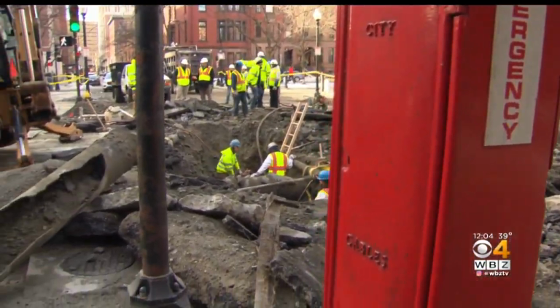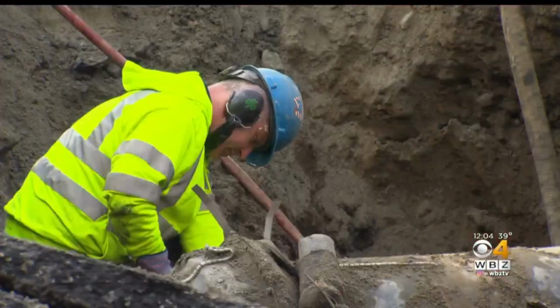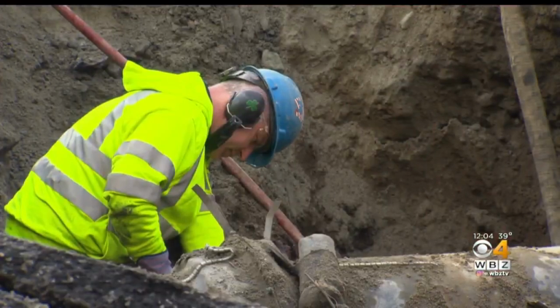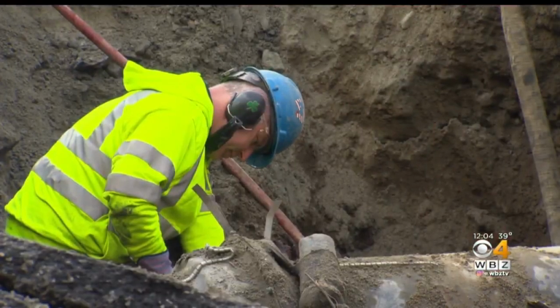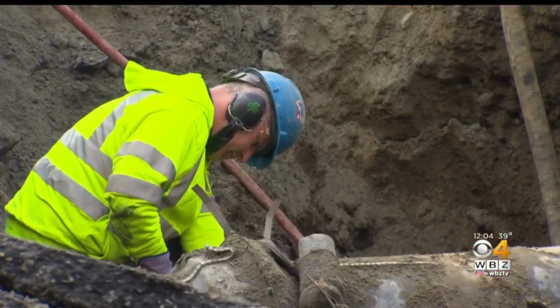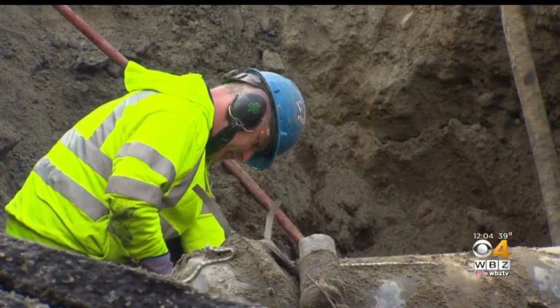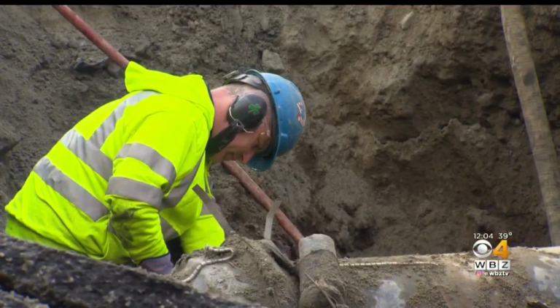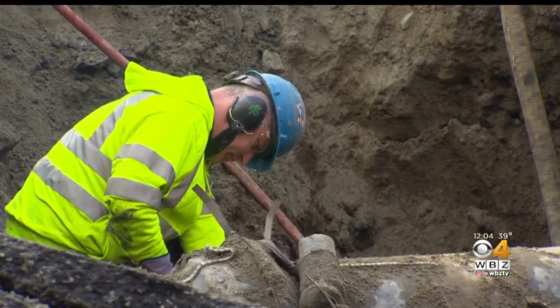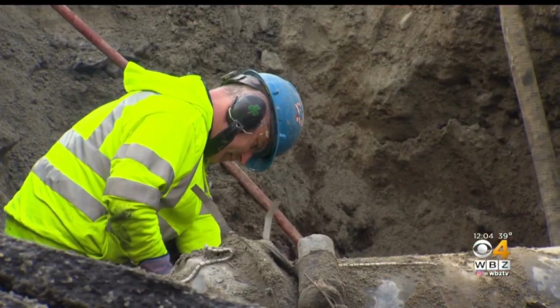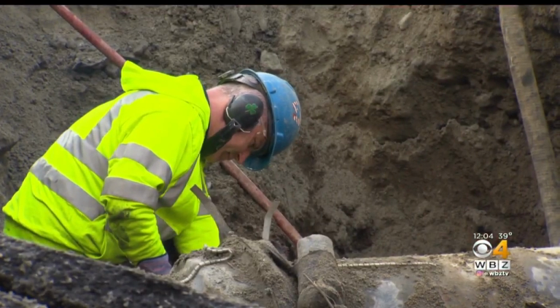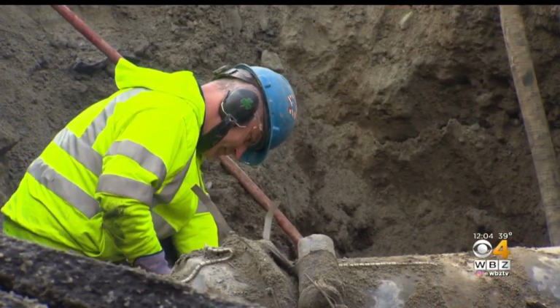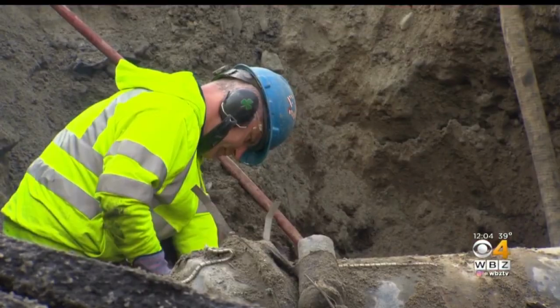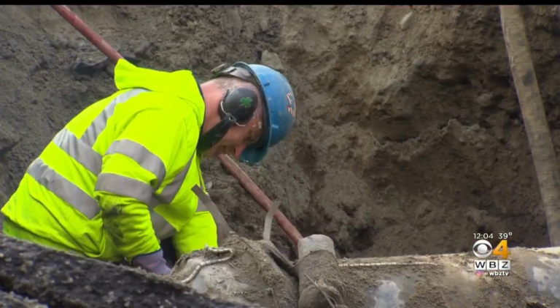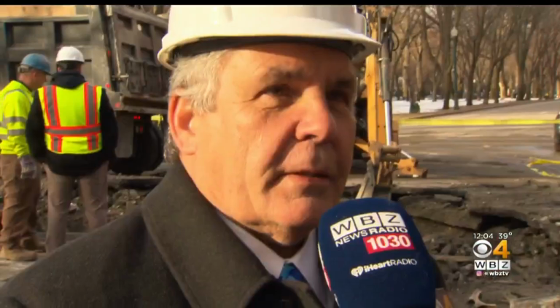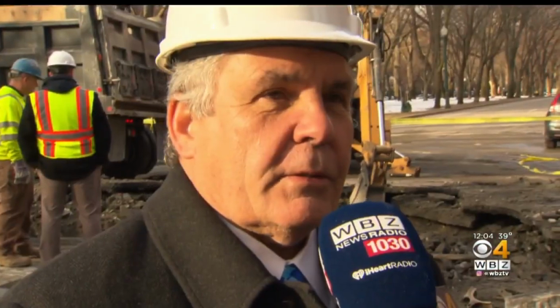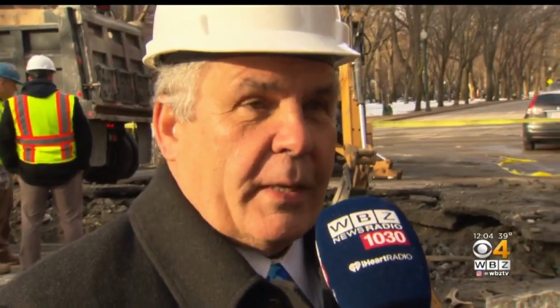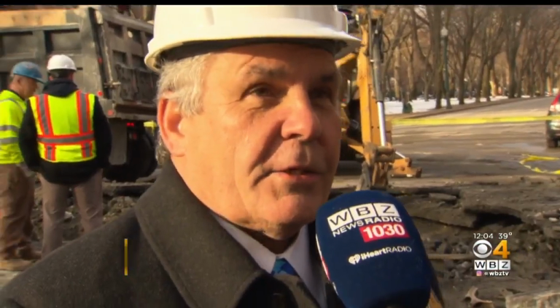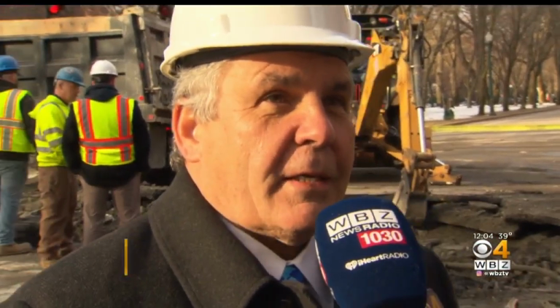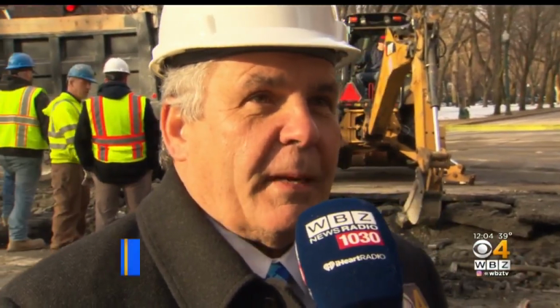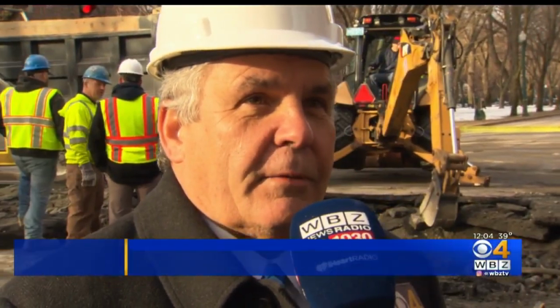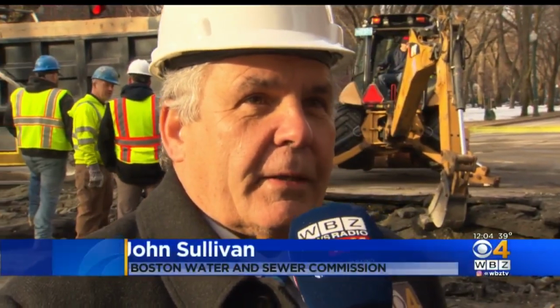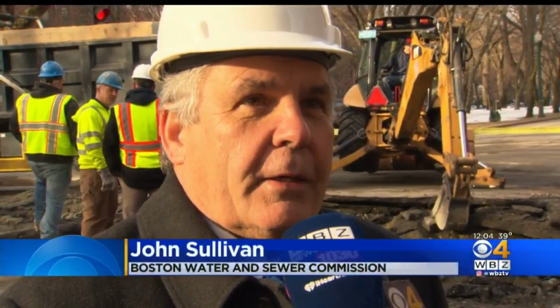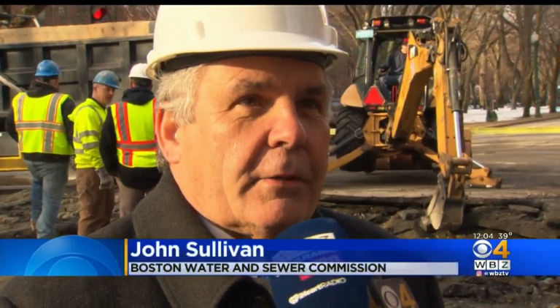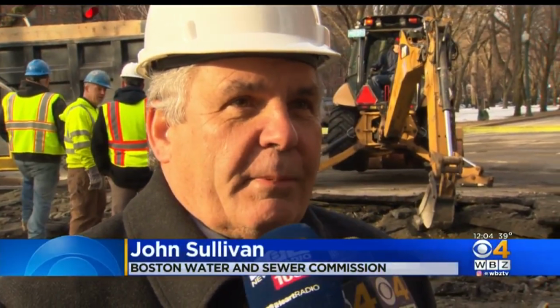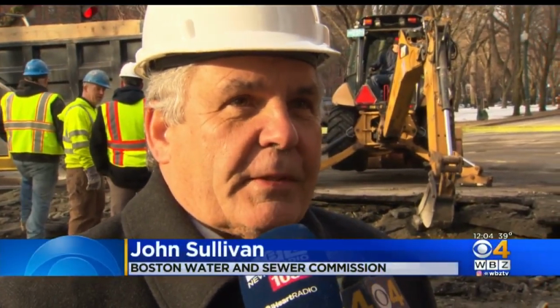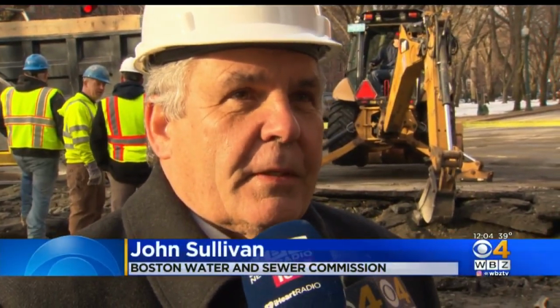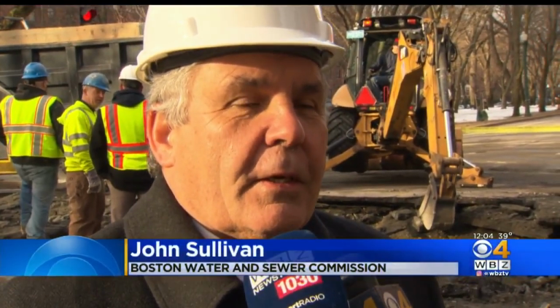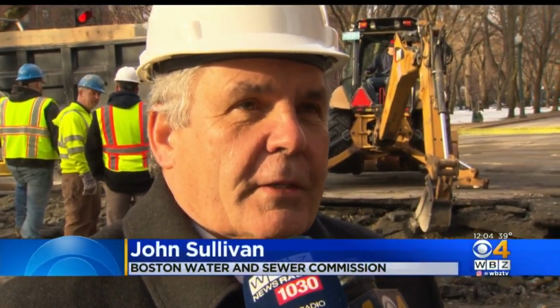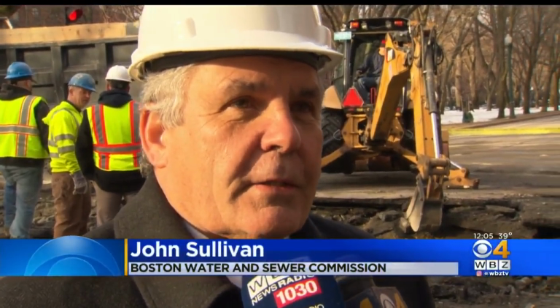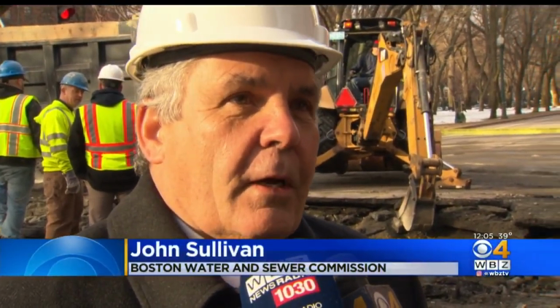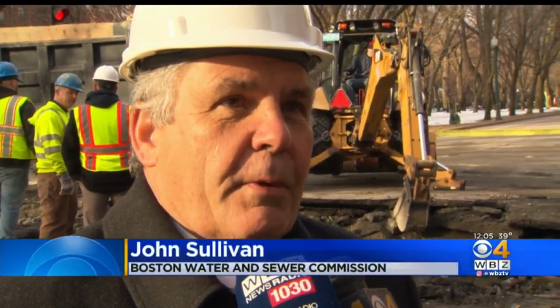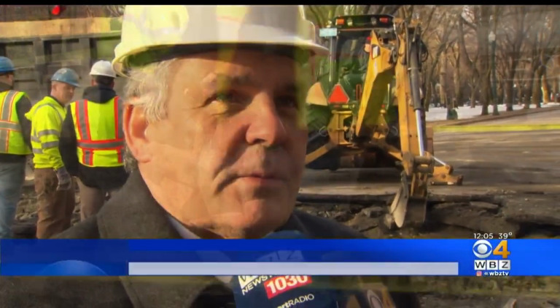But it's been a slow process with plenty of challenges. There's a 20-inch gas main directly on top of us, causing a lot of problems.